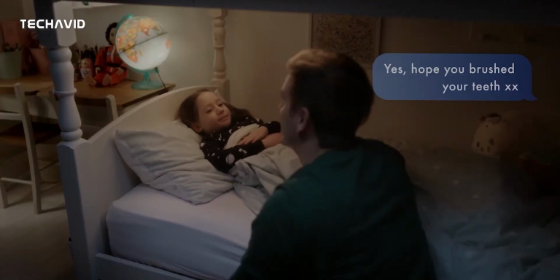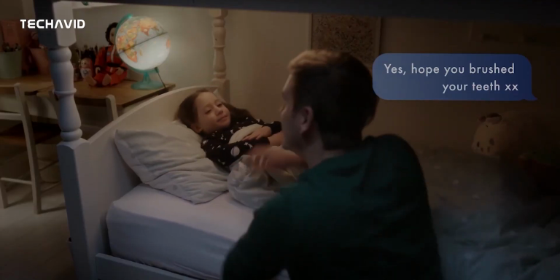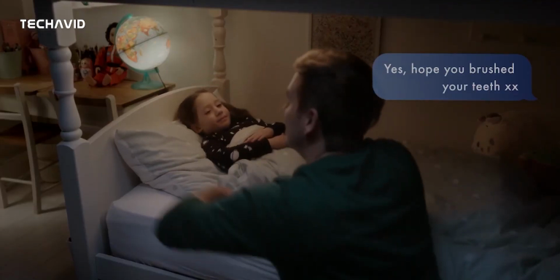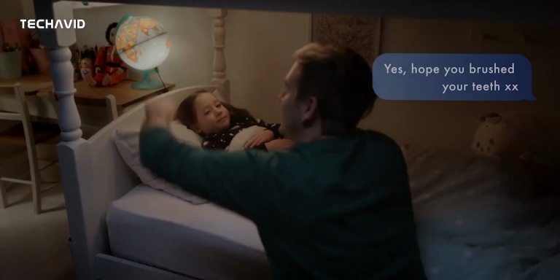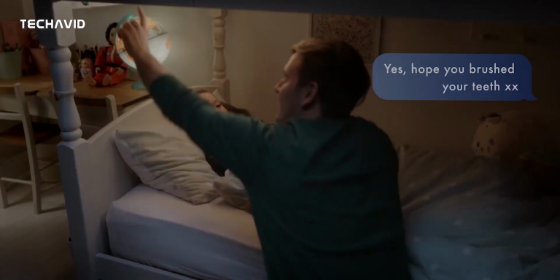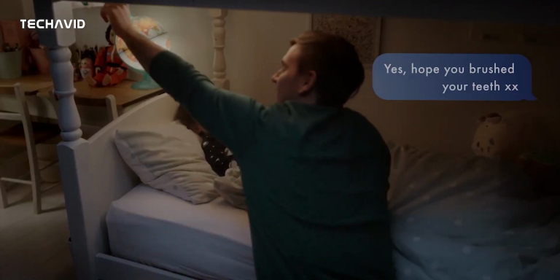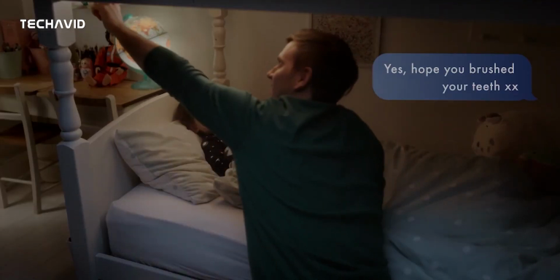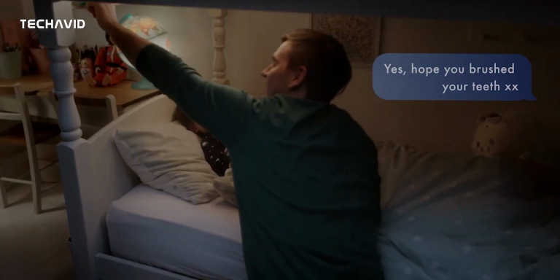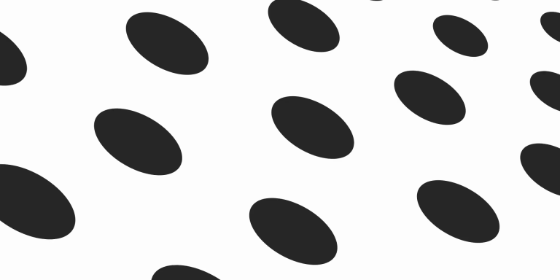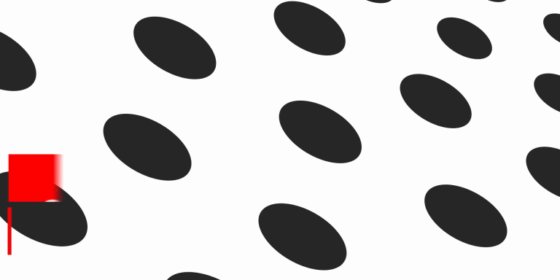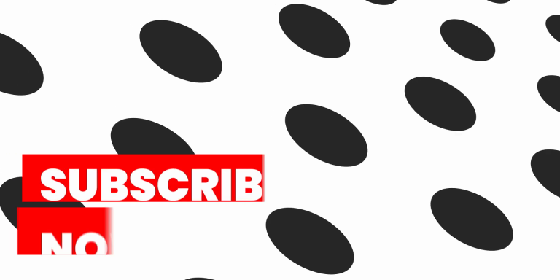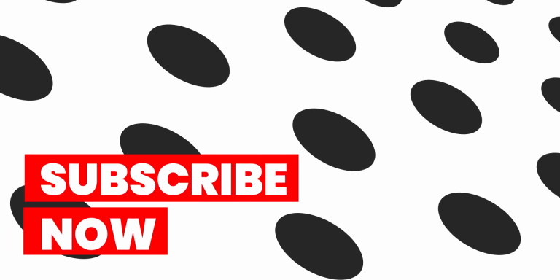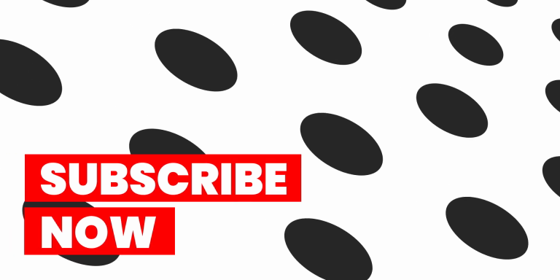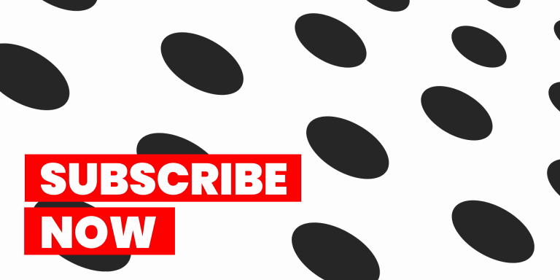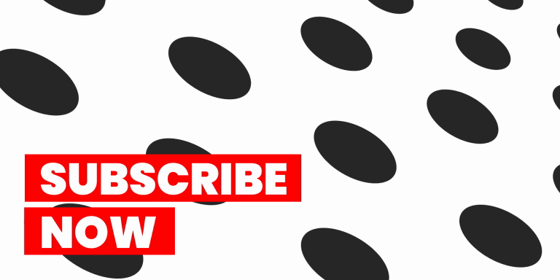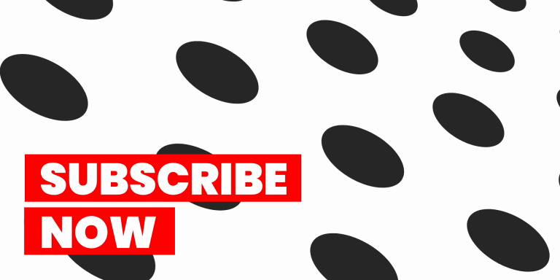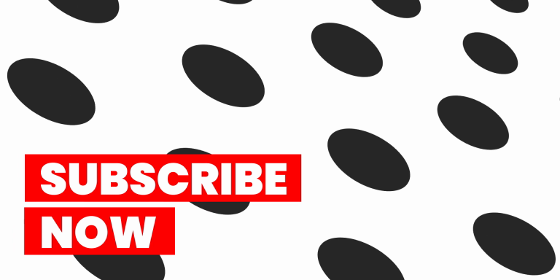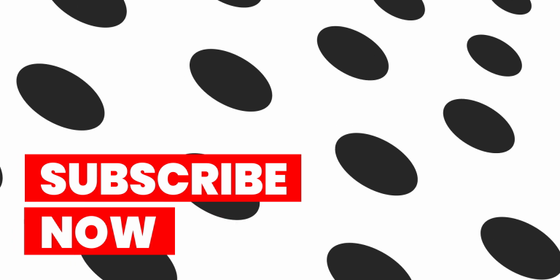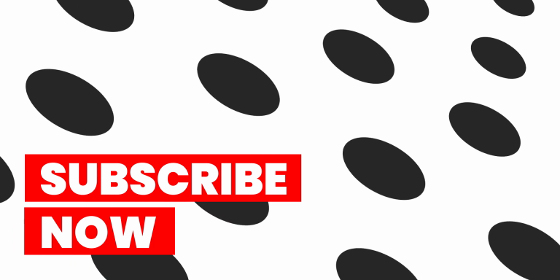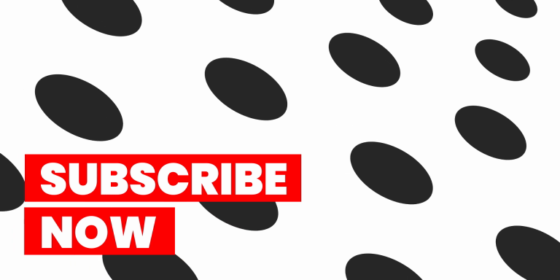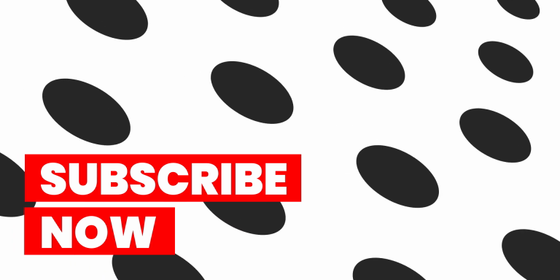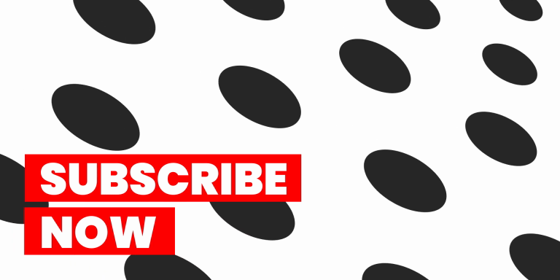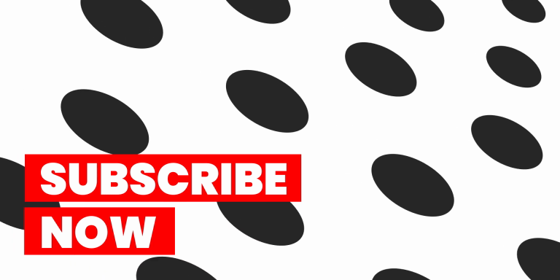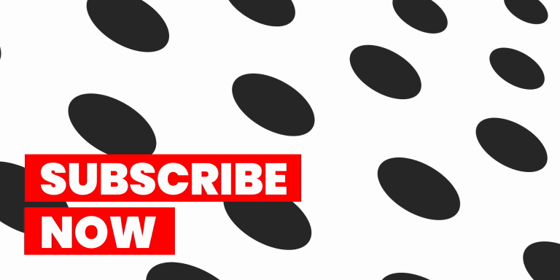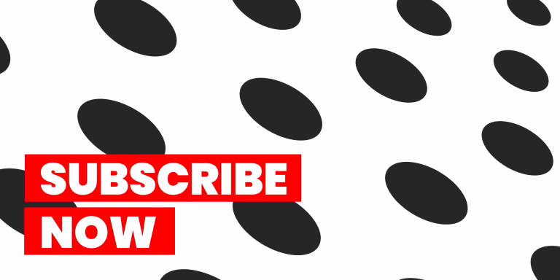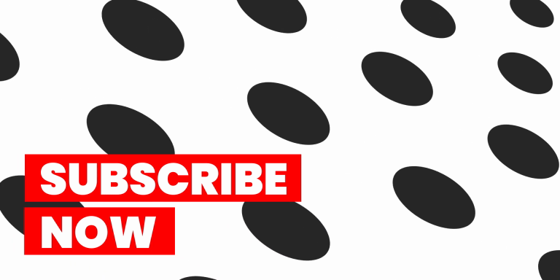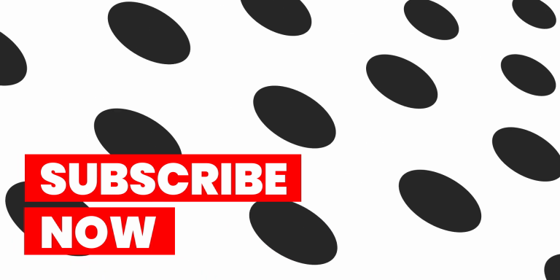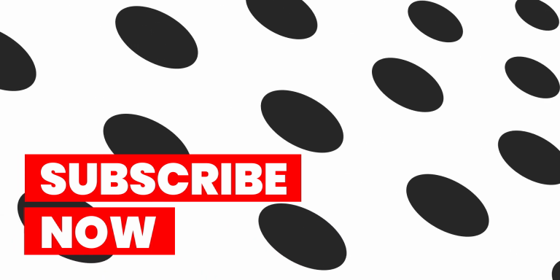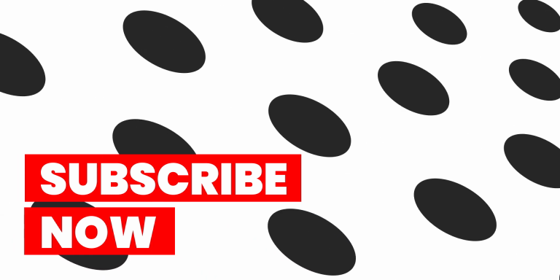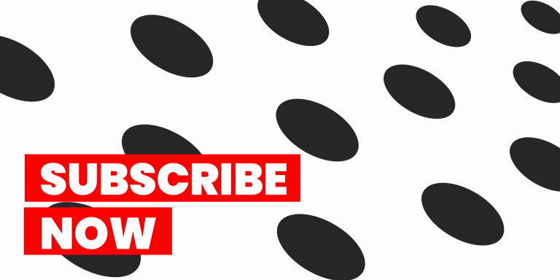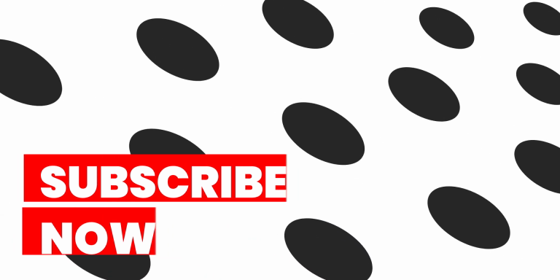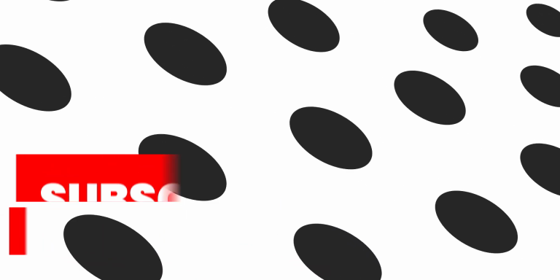Well, that's all for this video. Thank you for watching till the very end. Peace out.